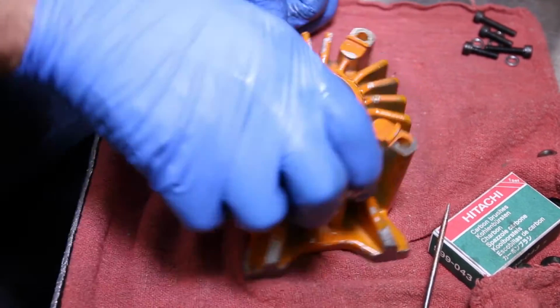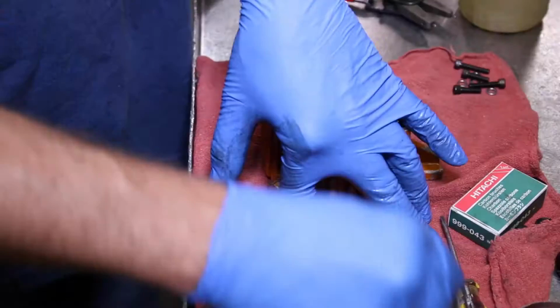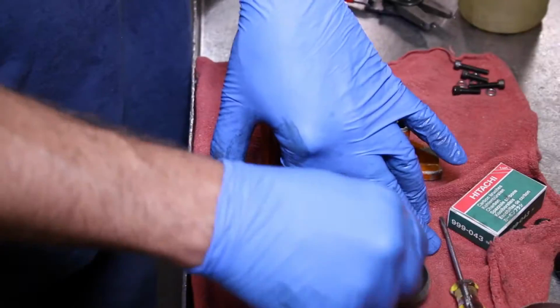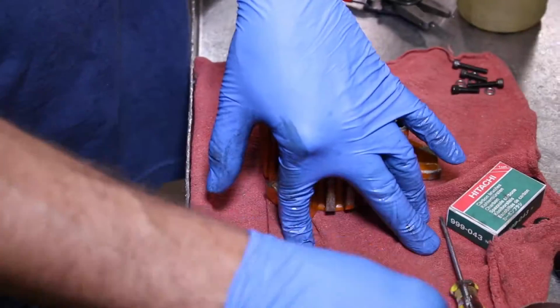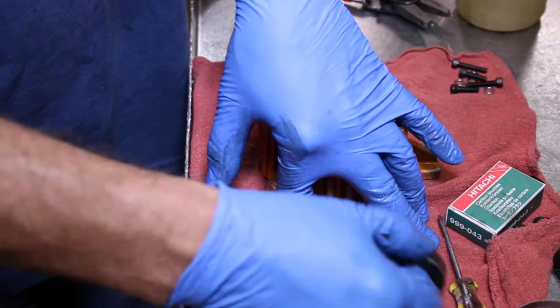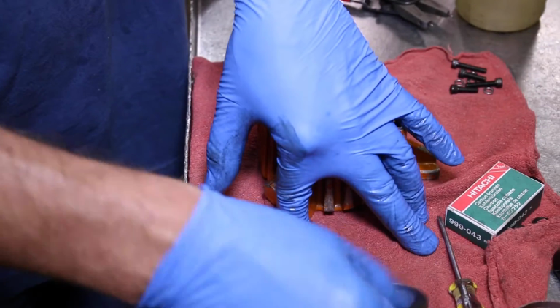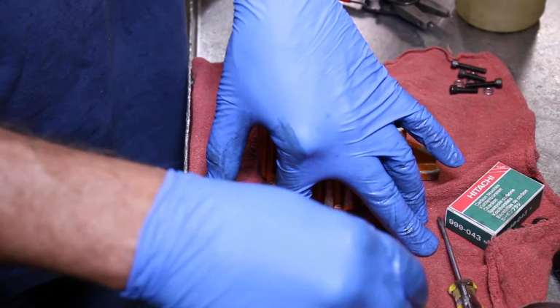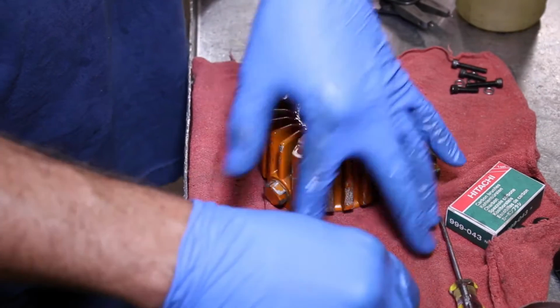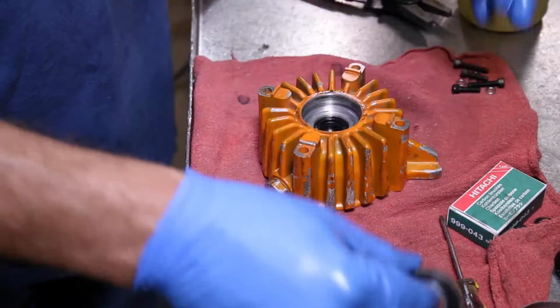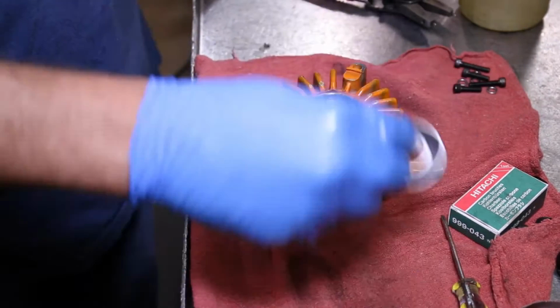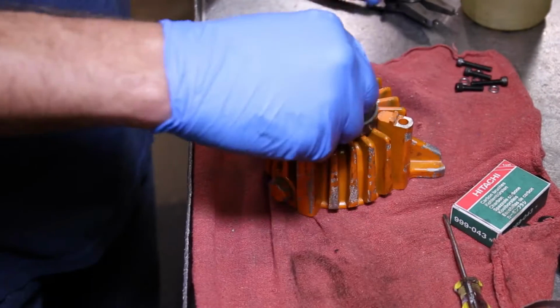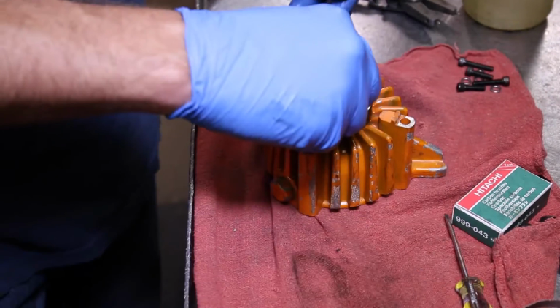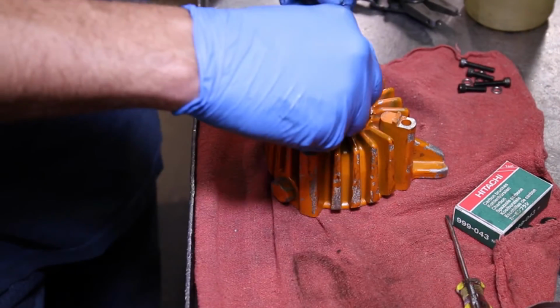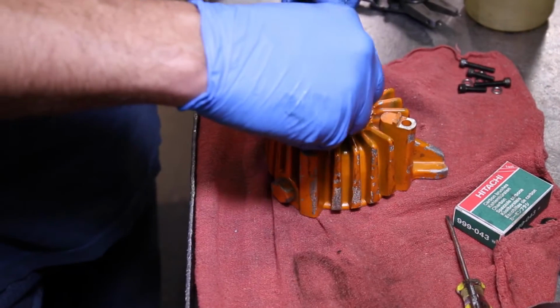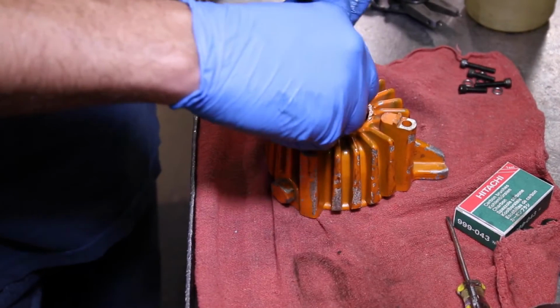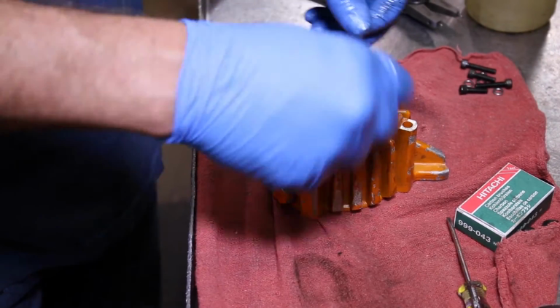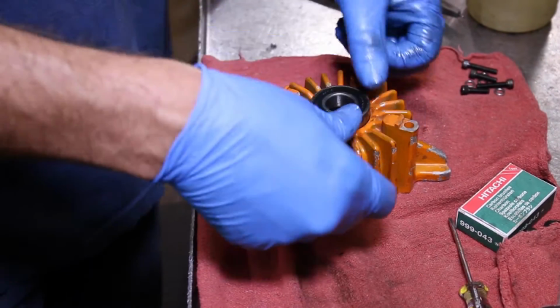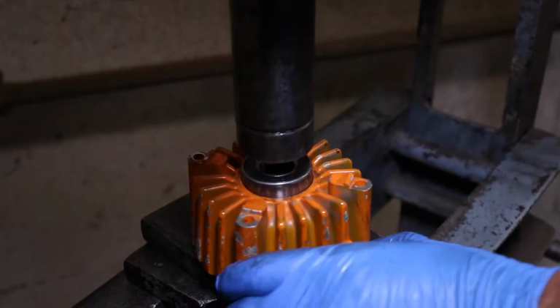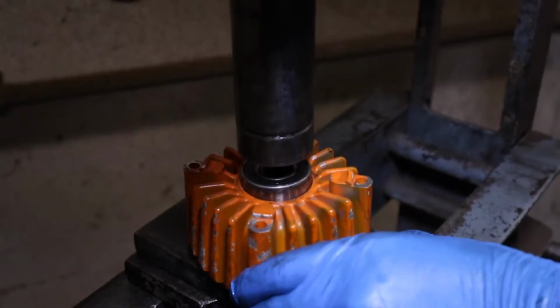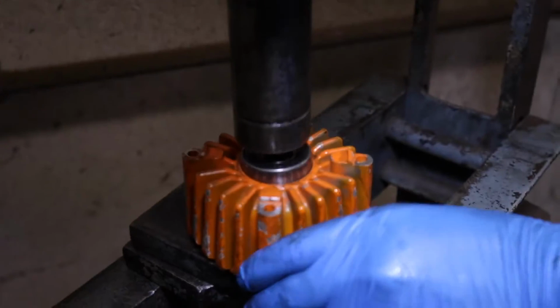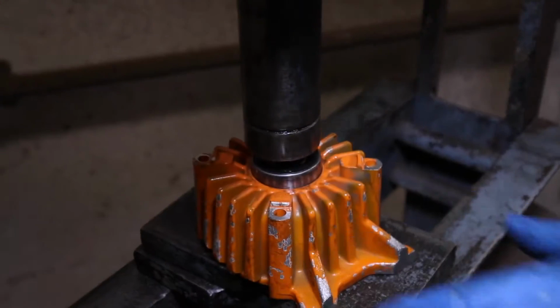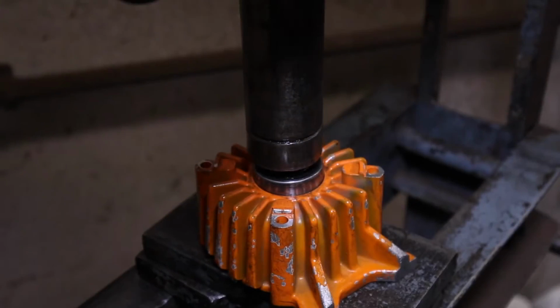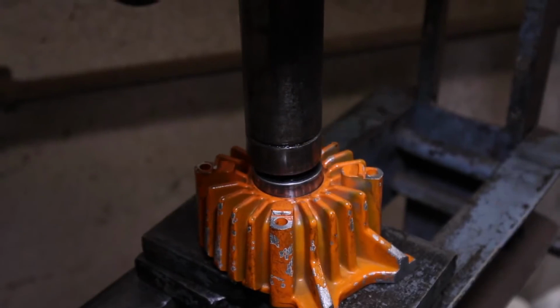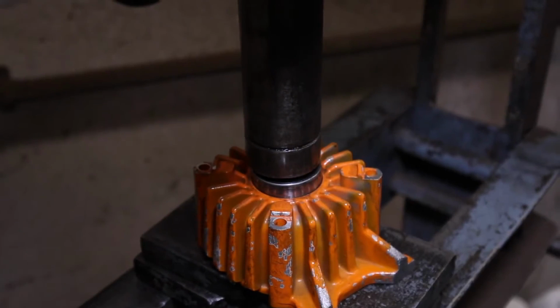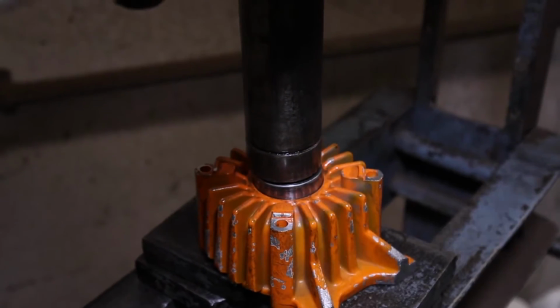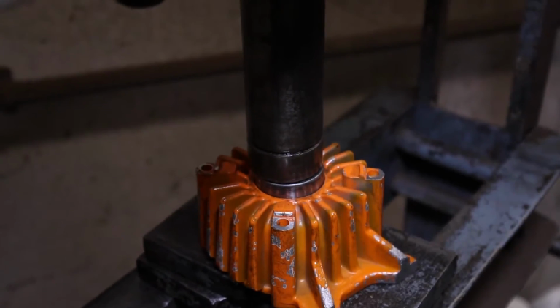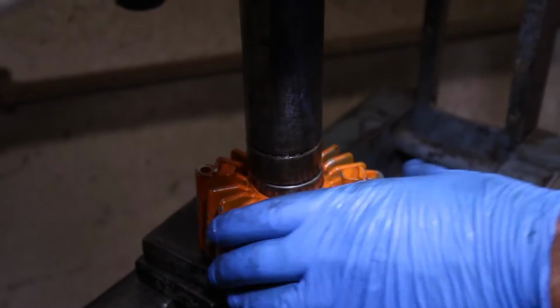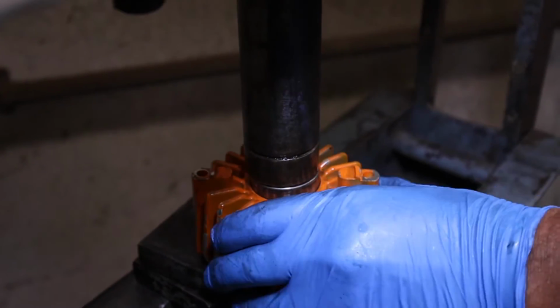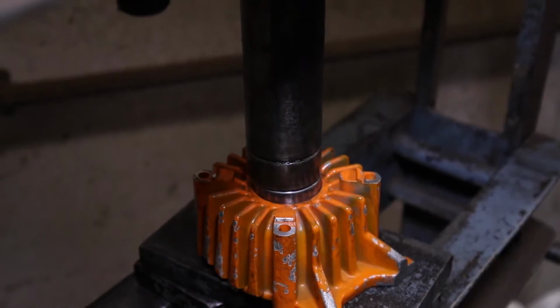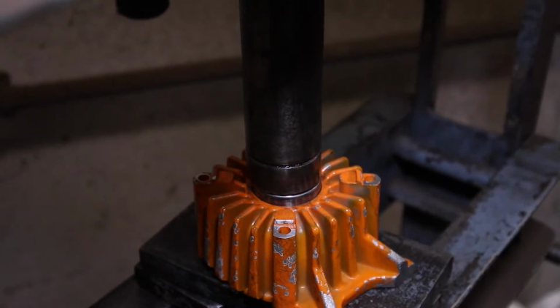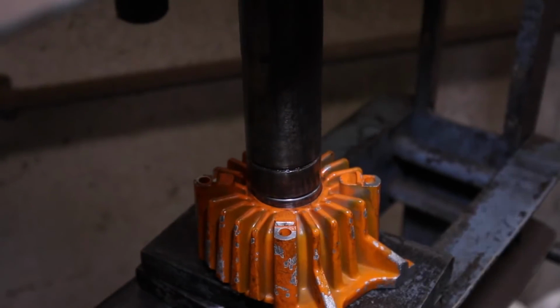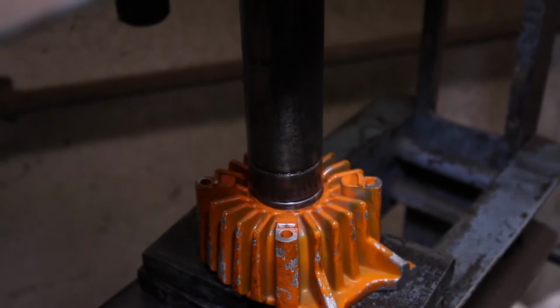Now you're ready to install the new bearing, which requires a hydraulic press.